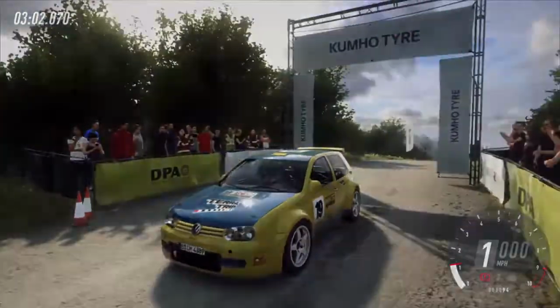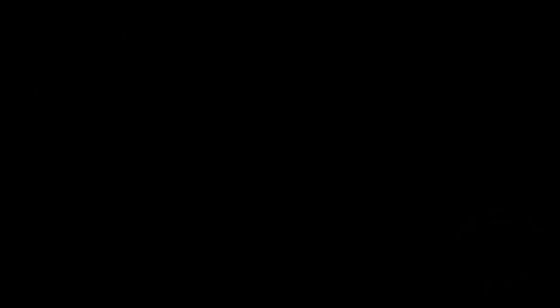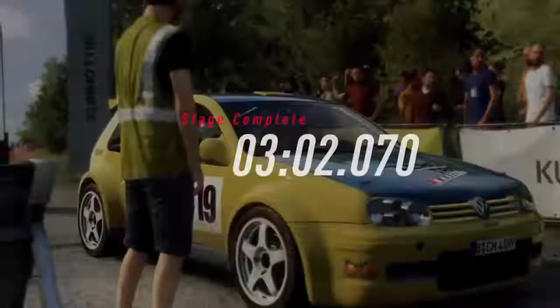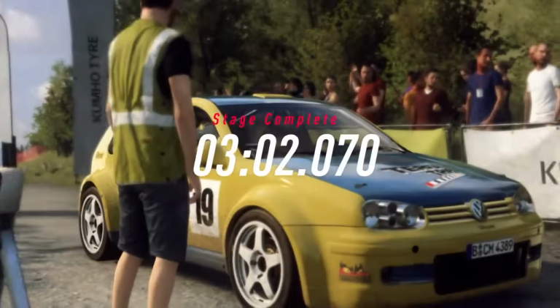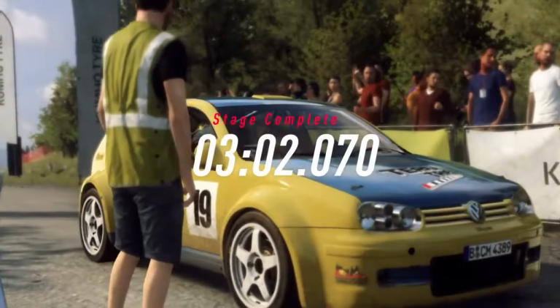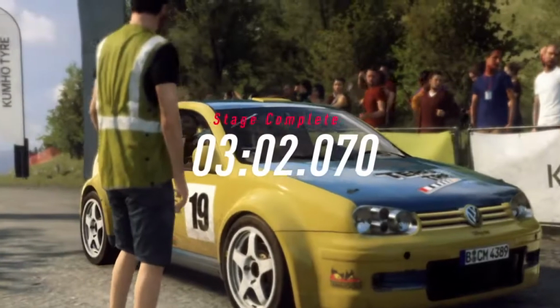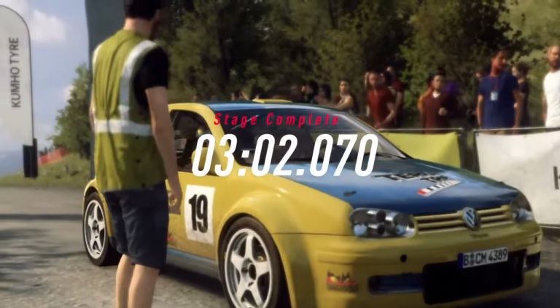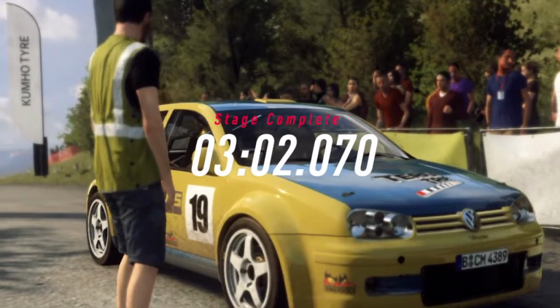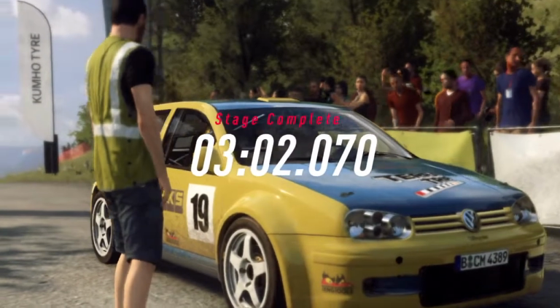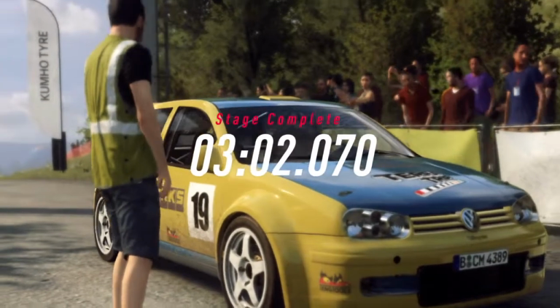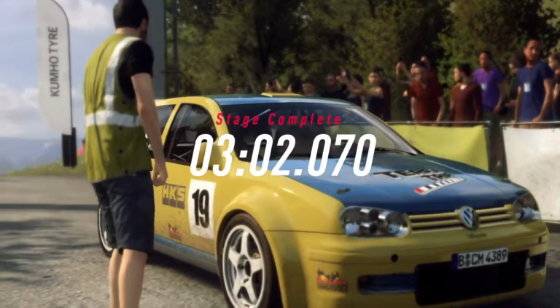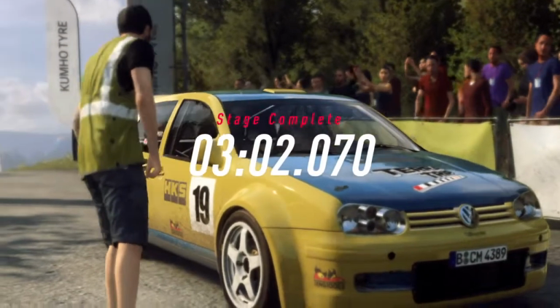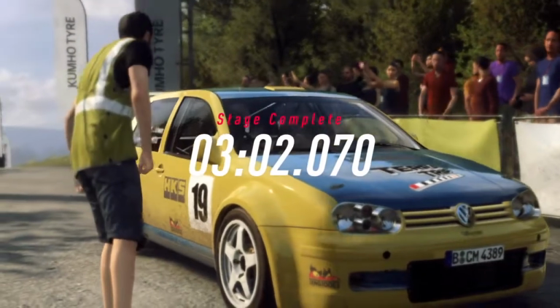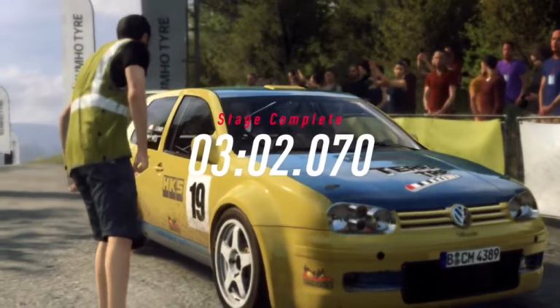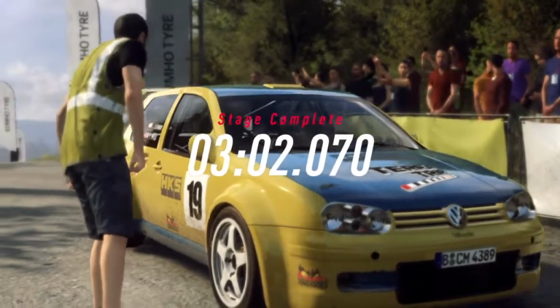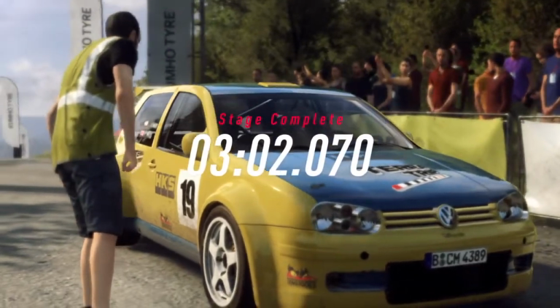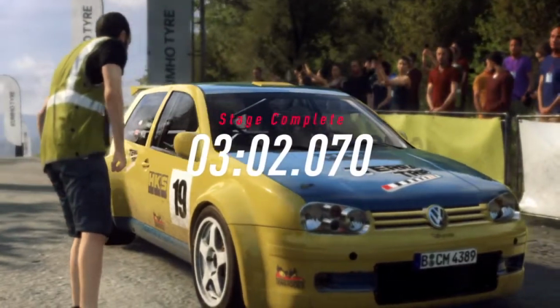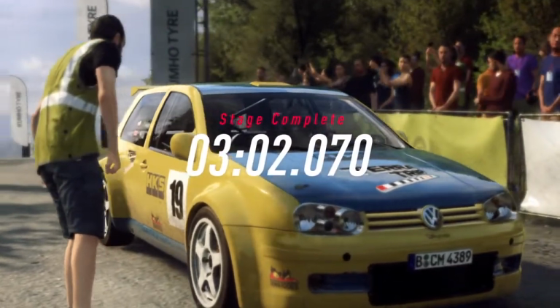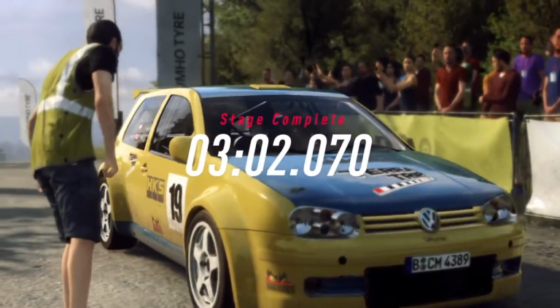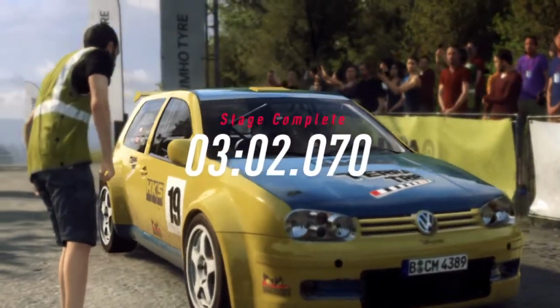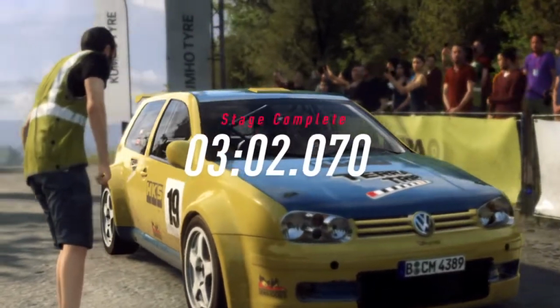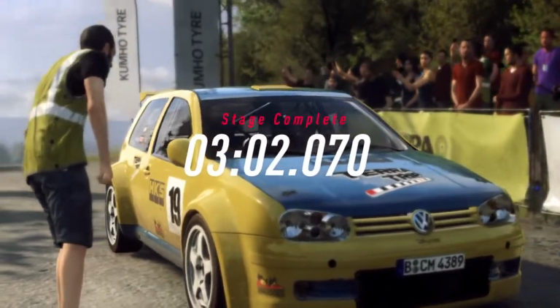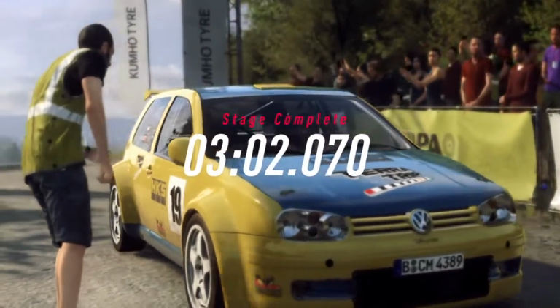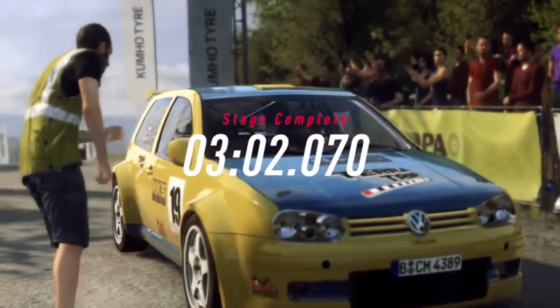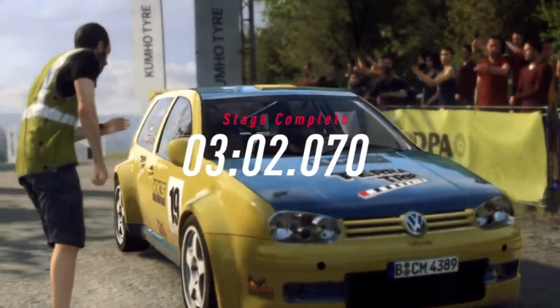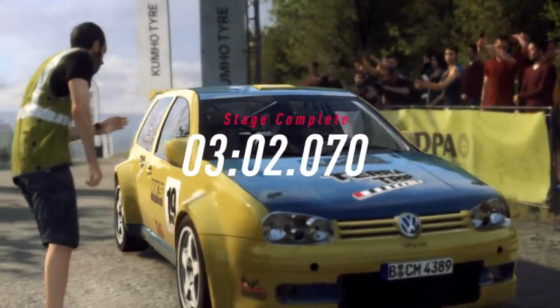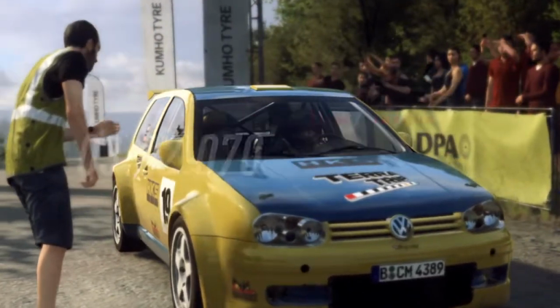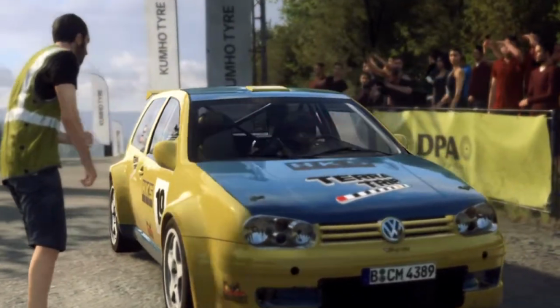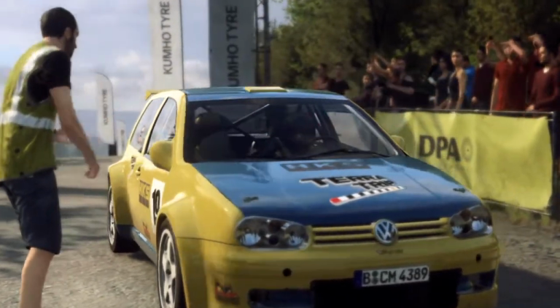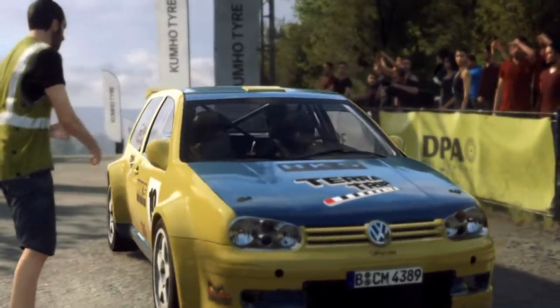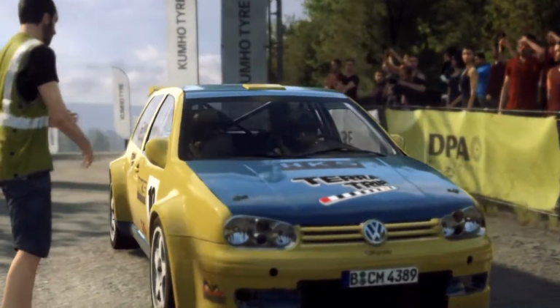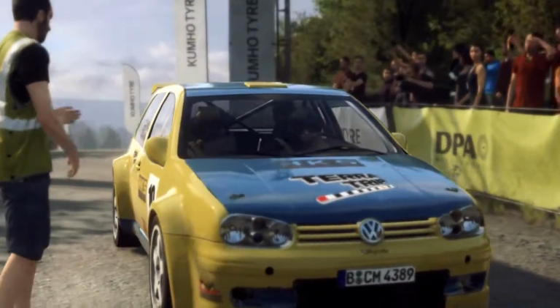You just did the fastest time in that stage. I love the crest. Thank you.